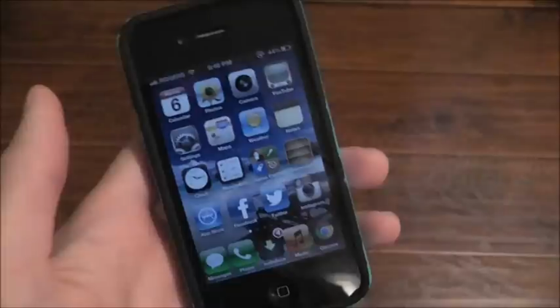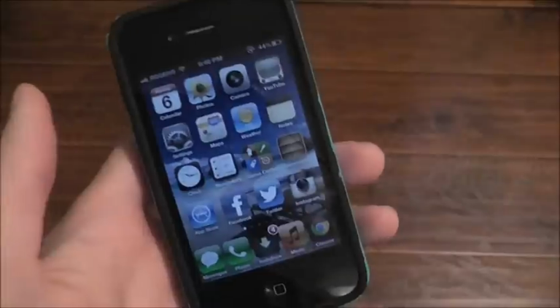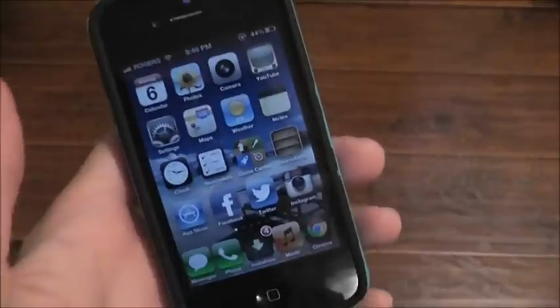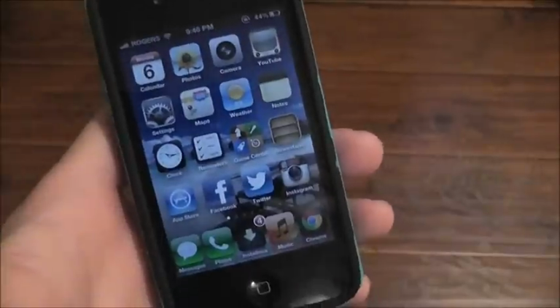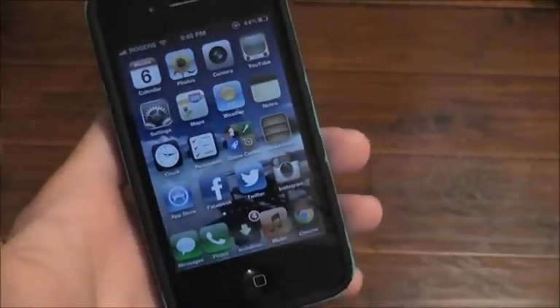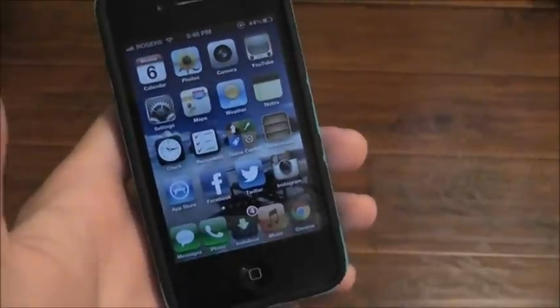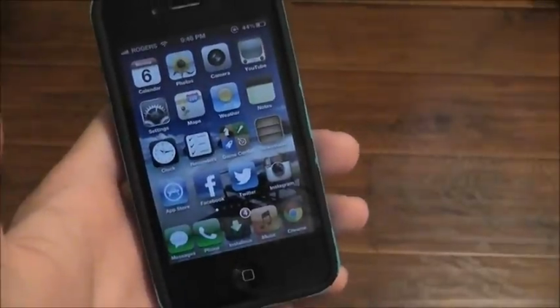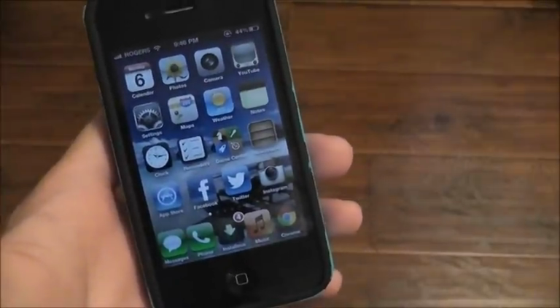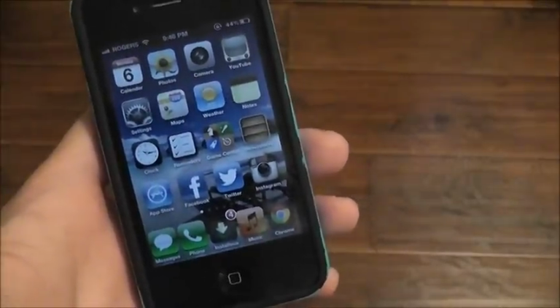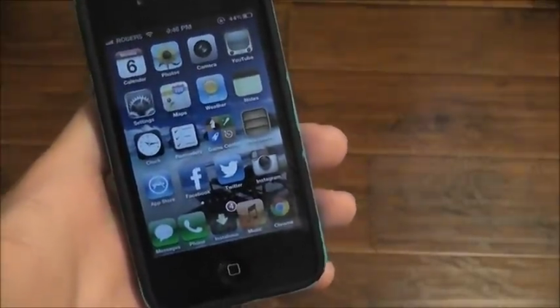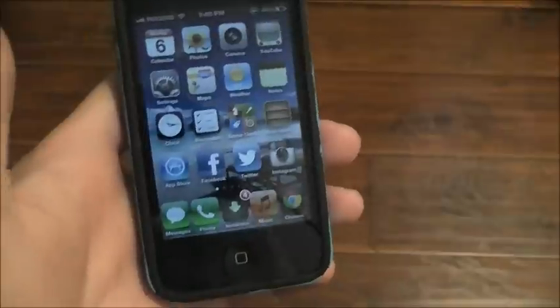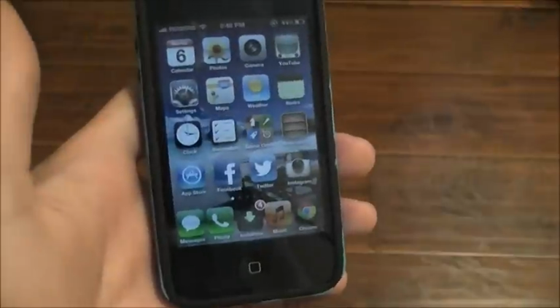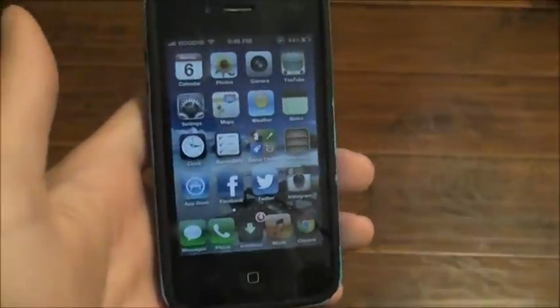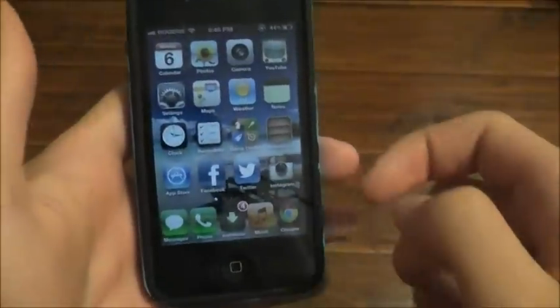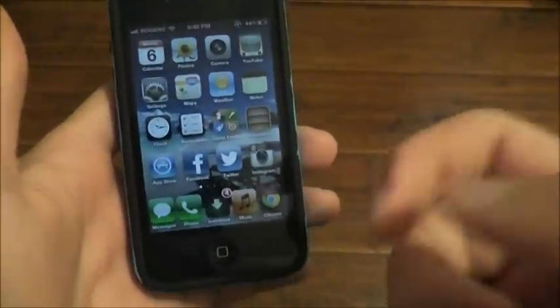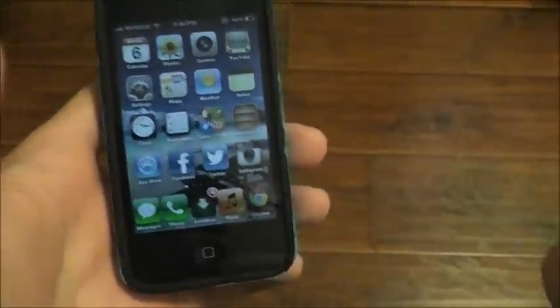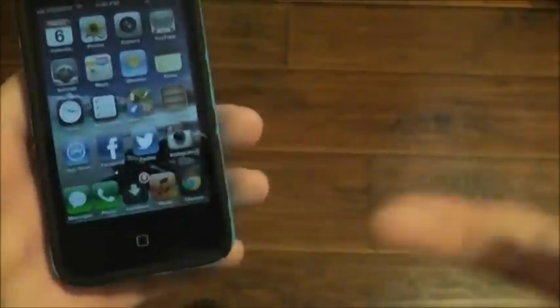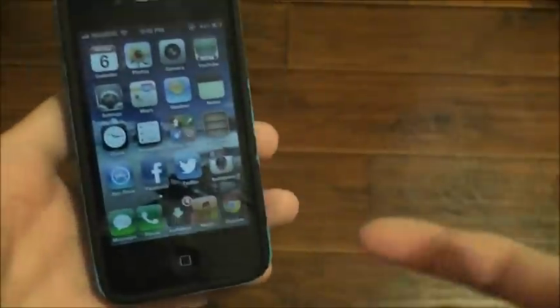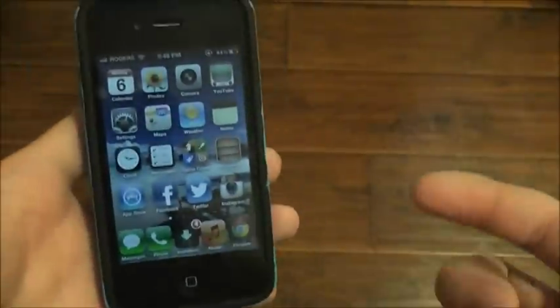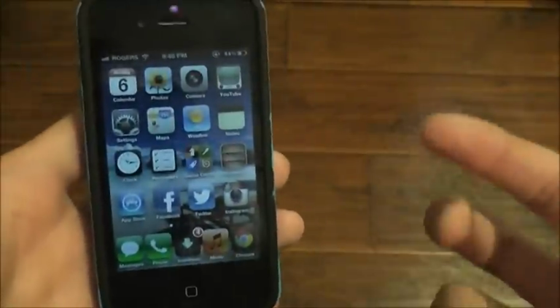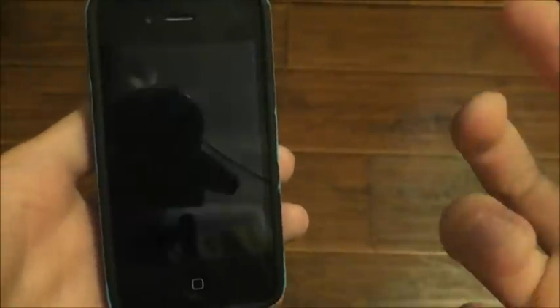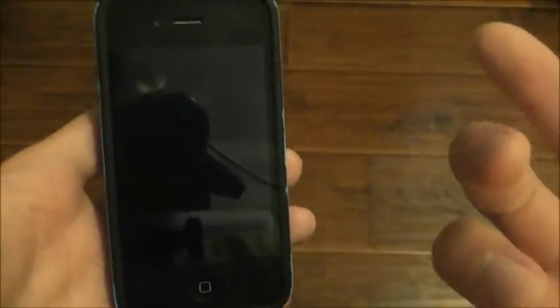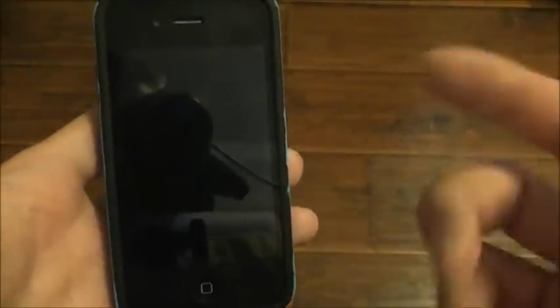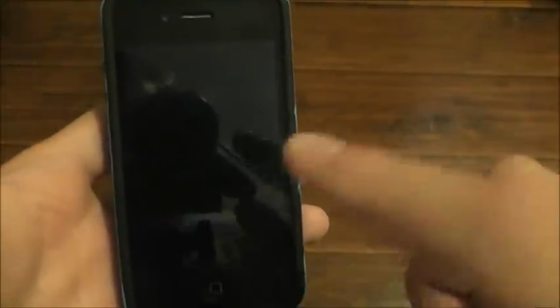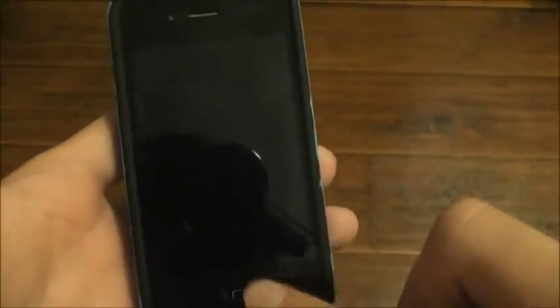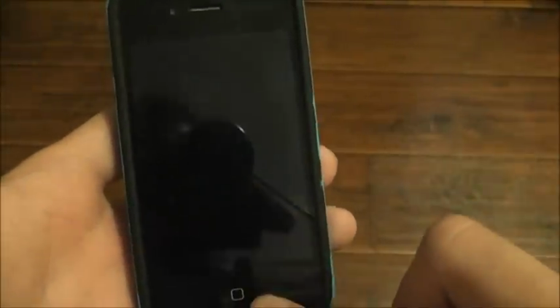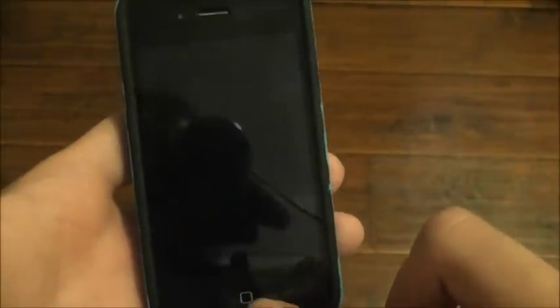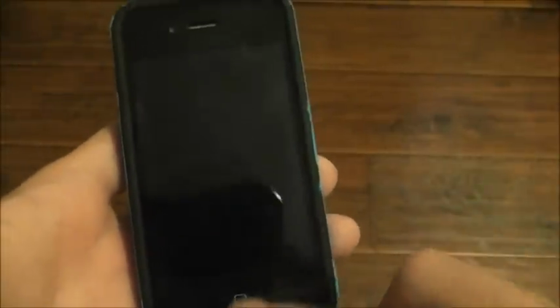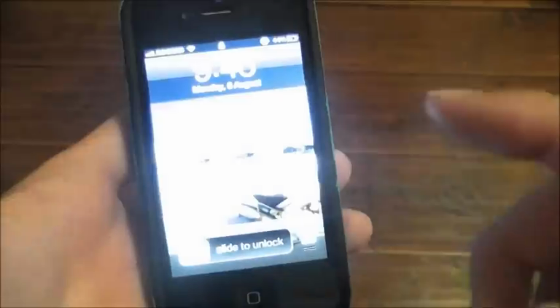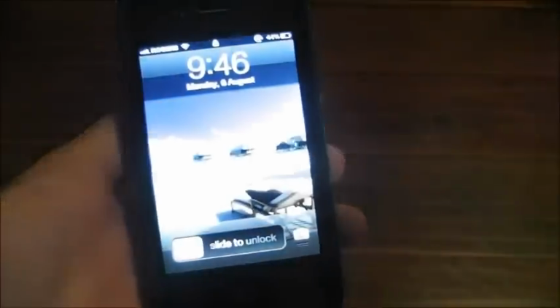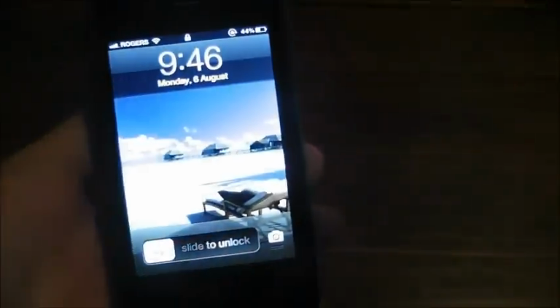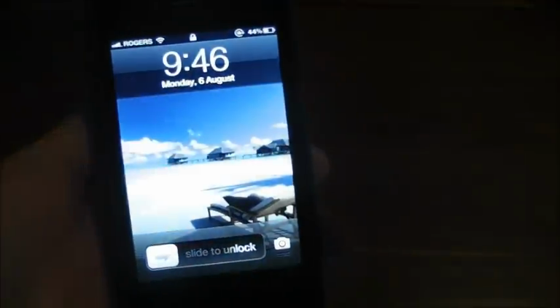Hi everyone, it's TechnoDLSK12 and I'll be showing you how you can make your internet faster on your iPhone, iPod Touch, or iPad.